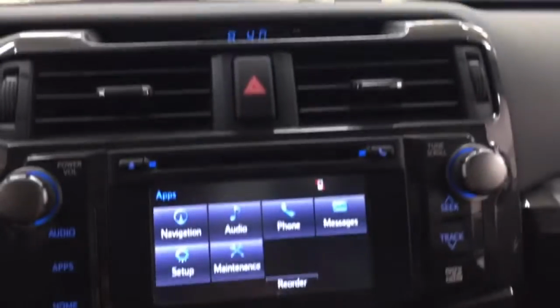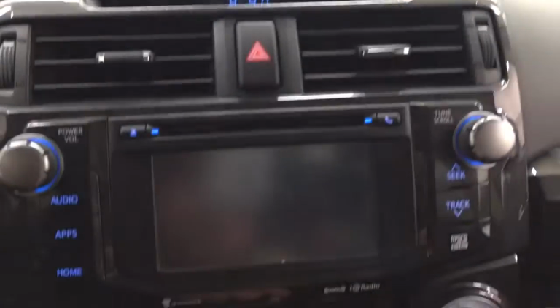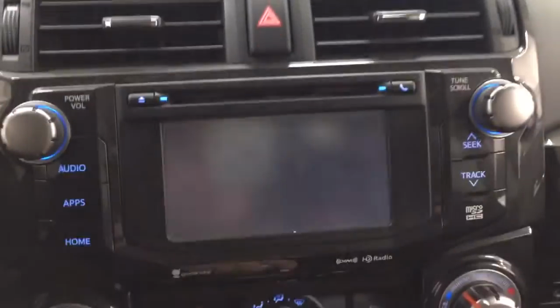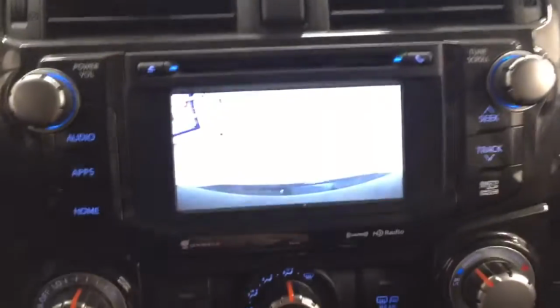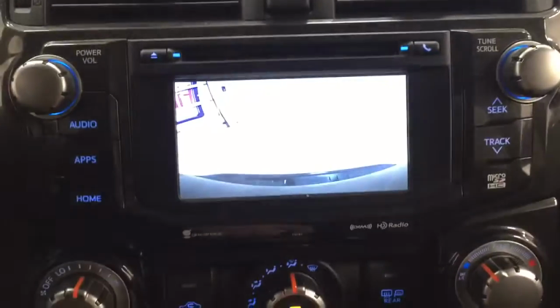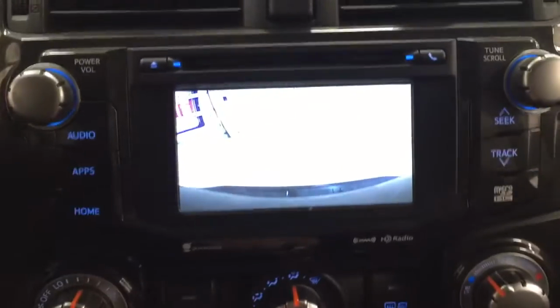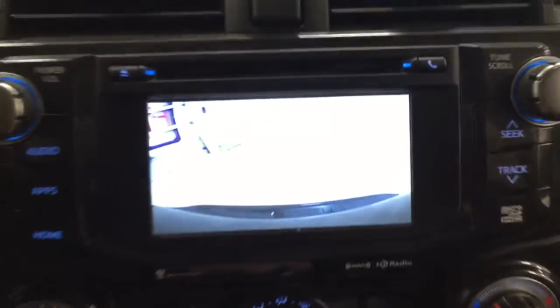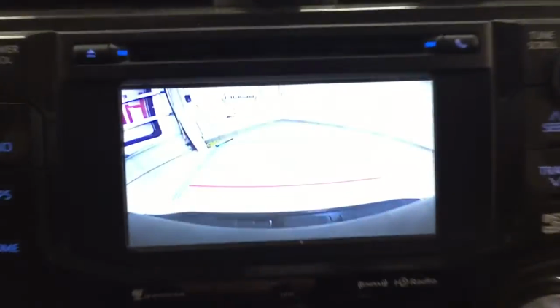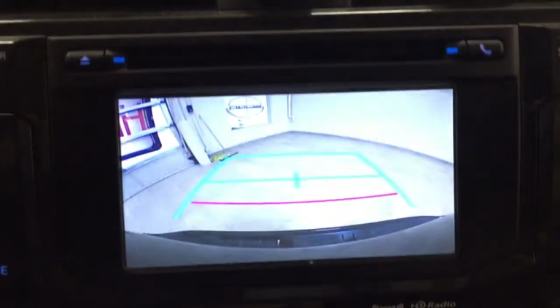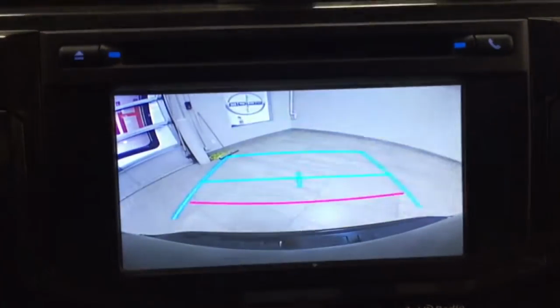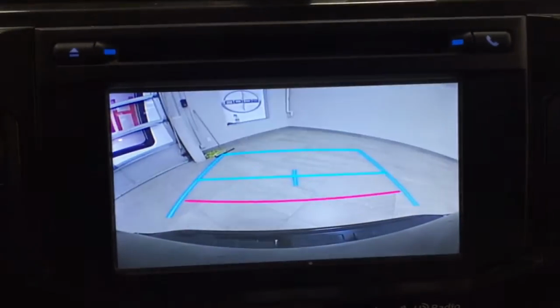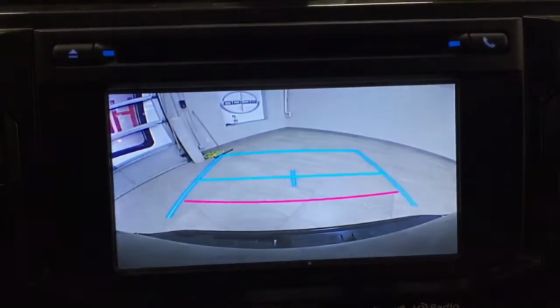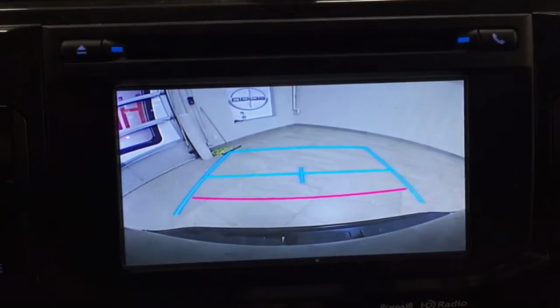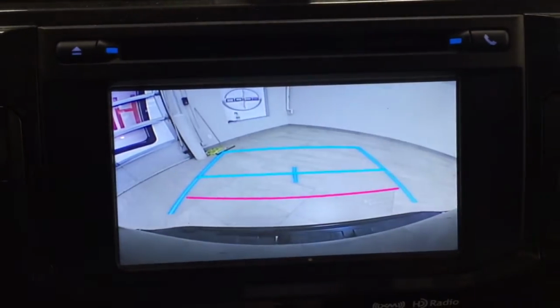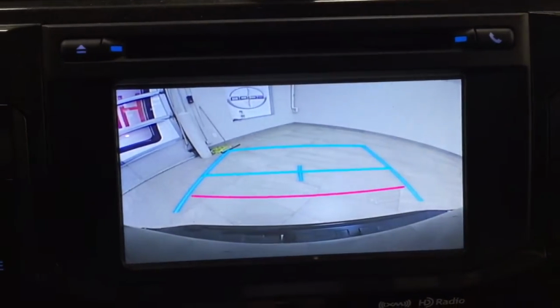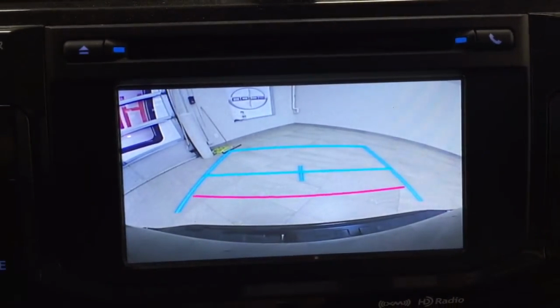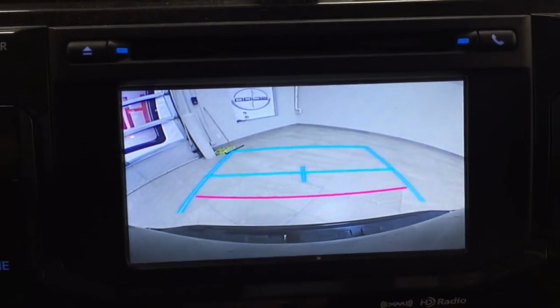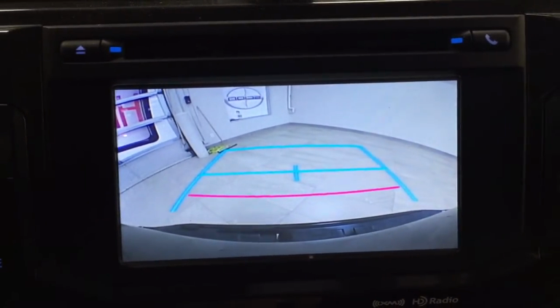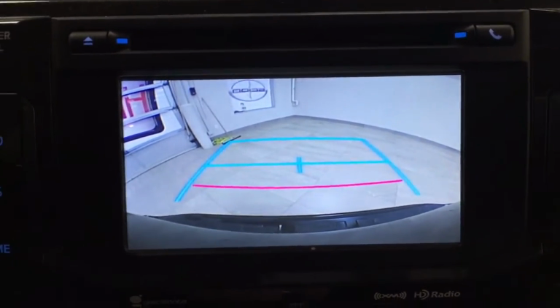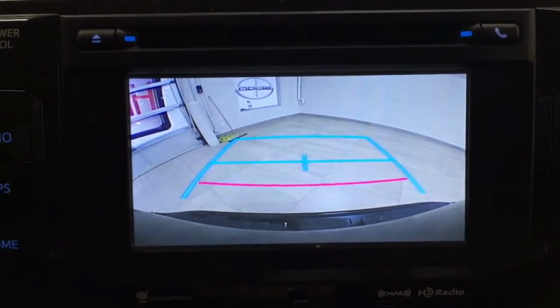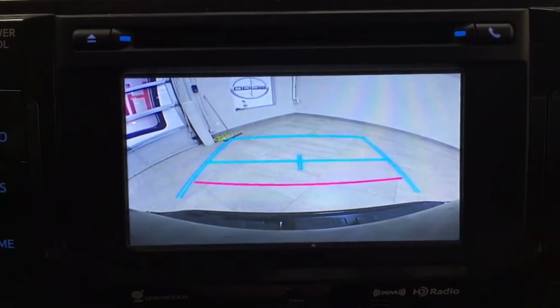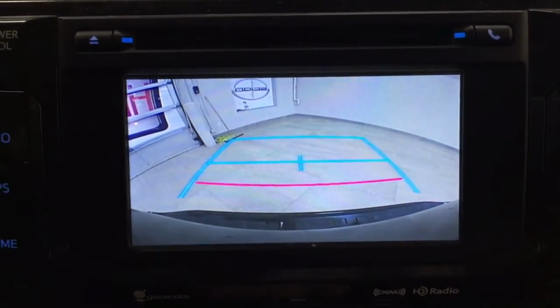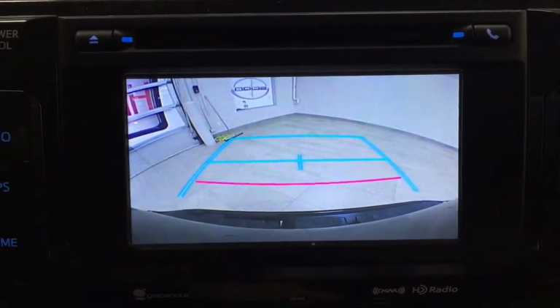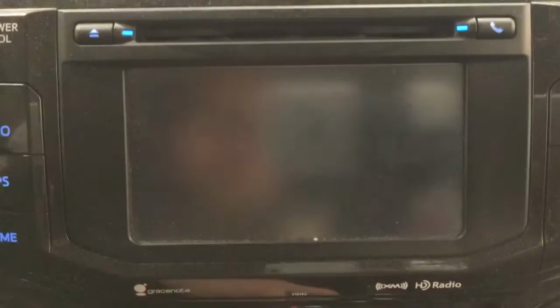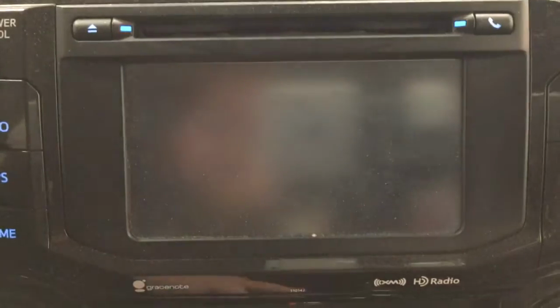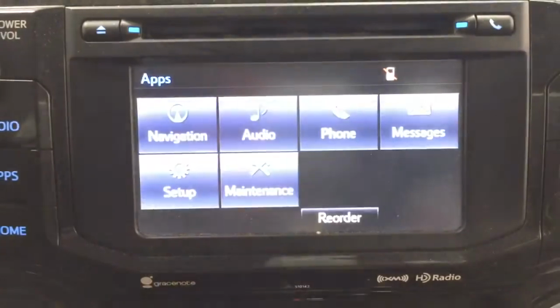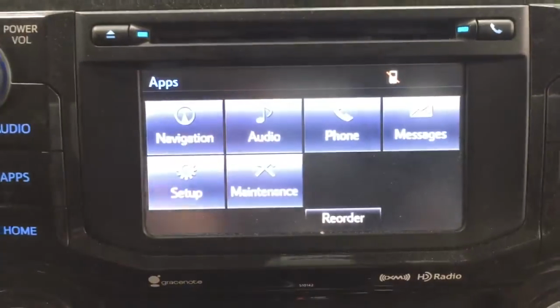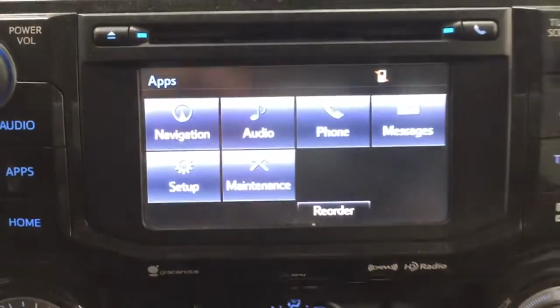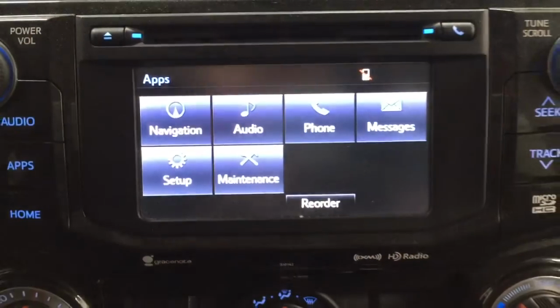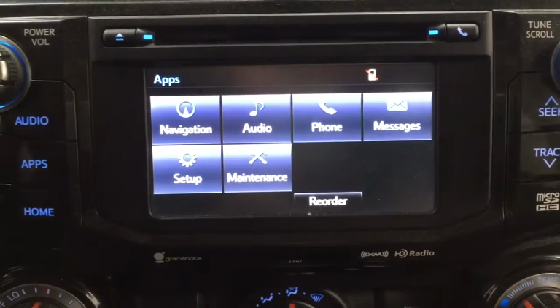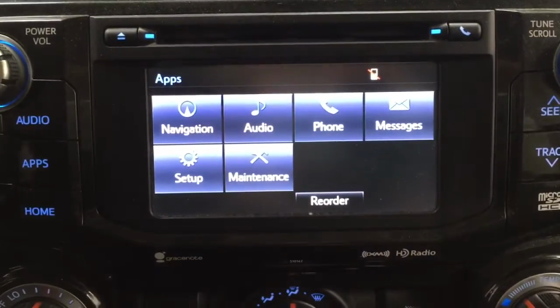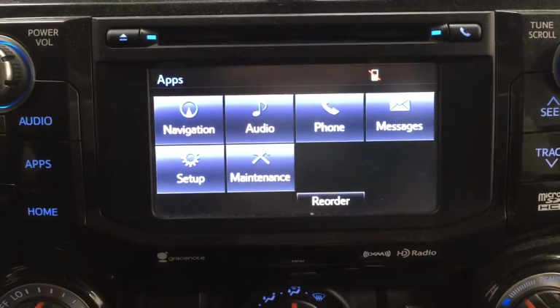Taking a look at the backup camera, as you can see you have those nice guiding lines which make things much easier for you when you're backing into a stall.